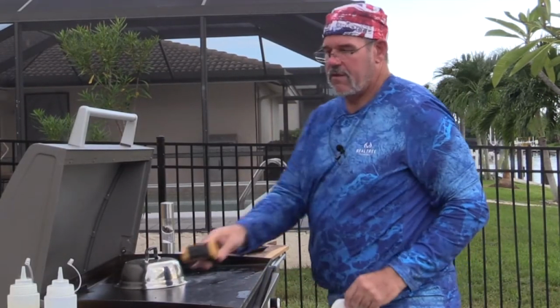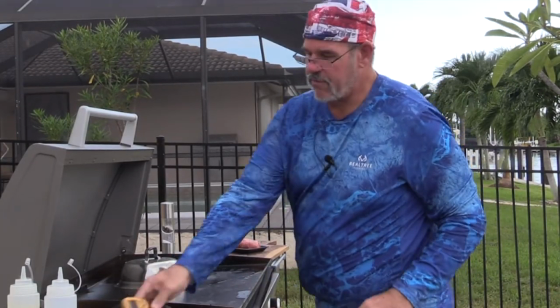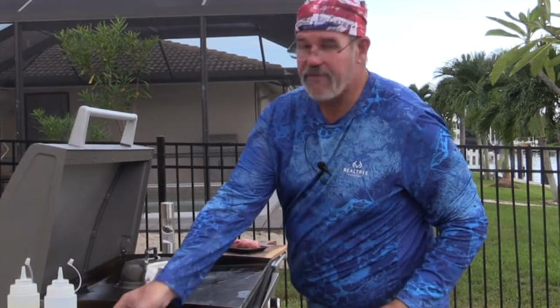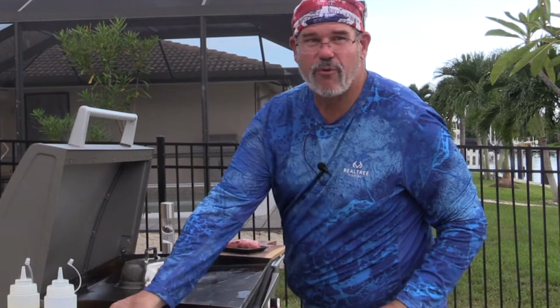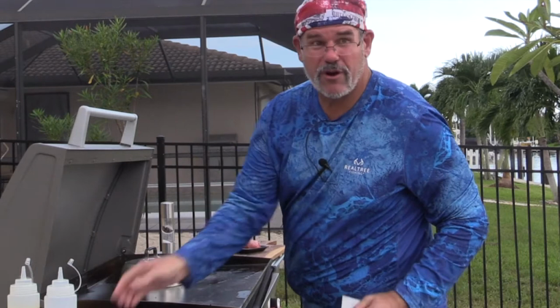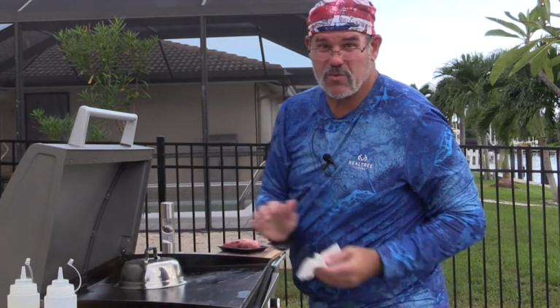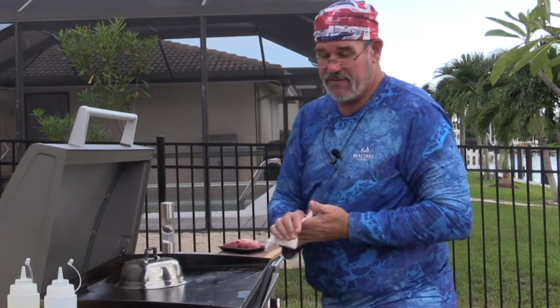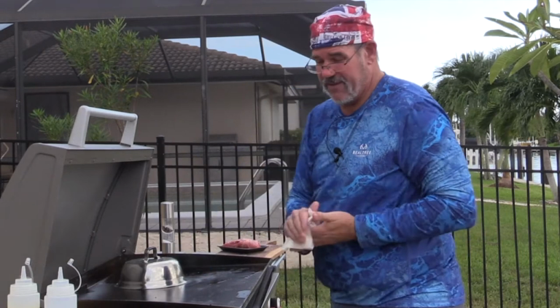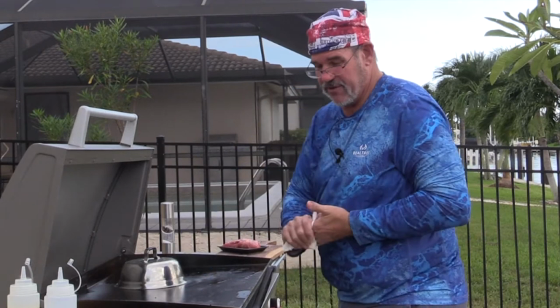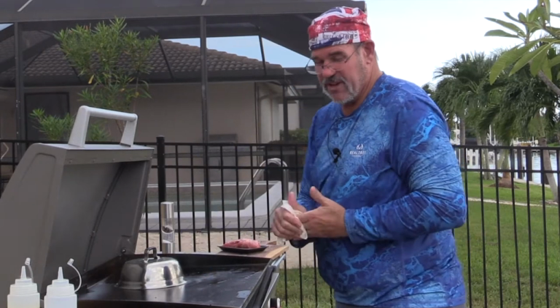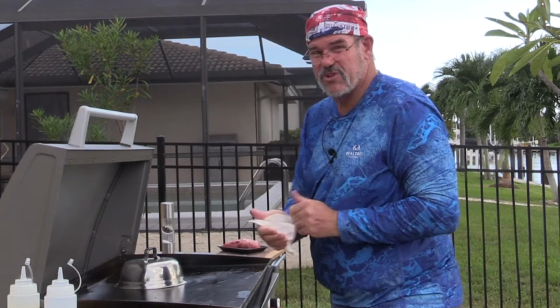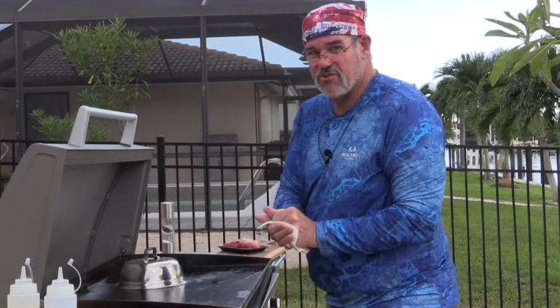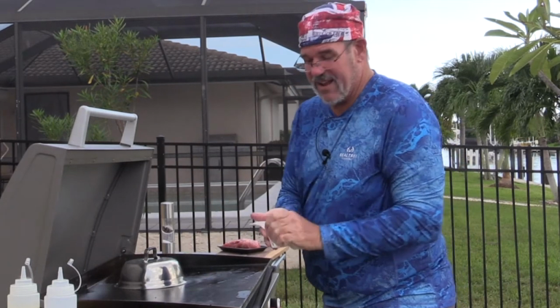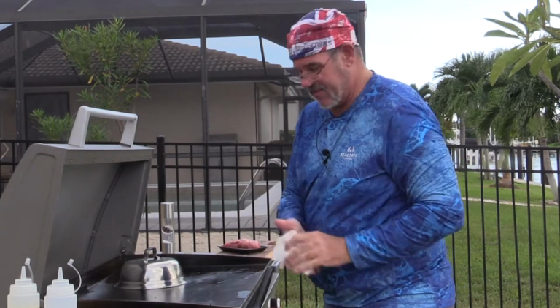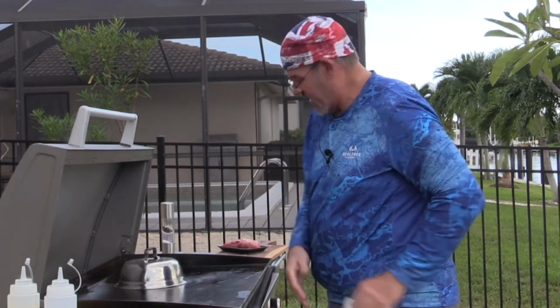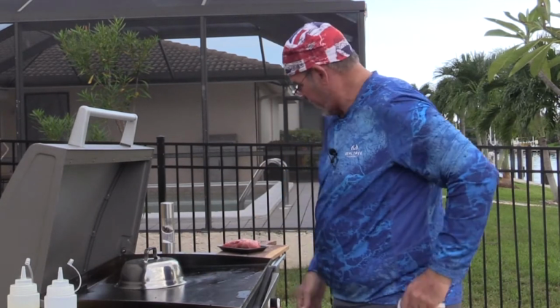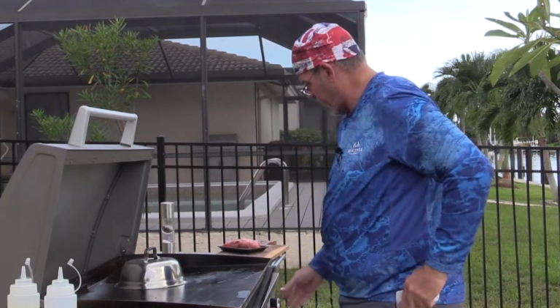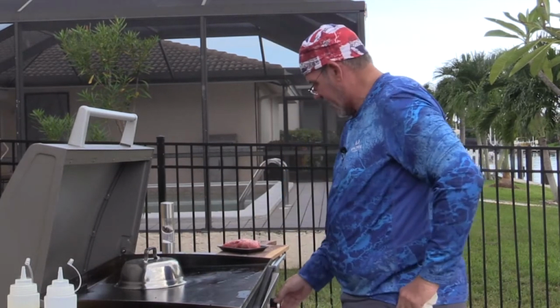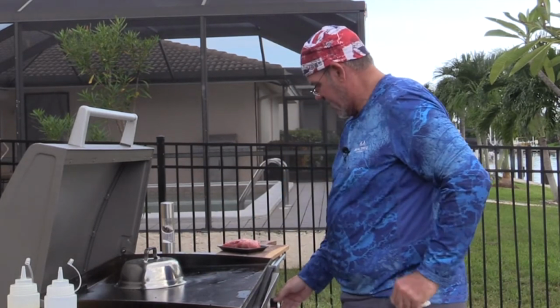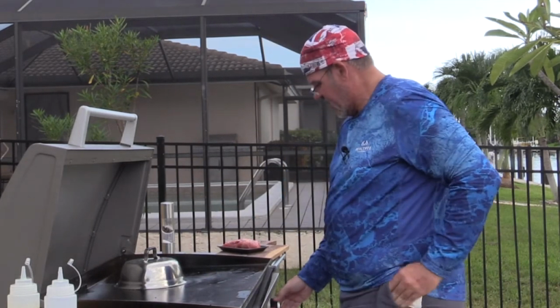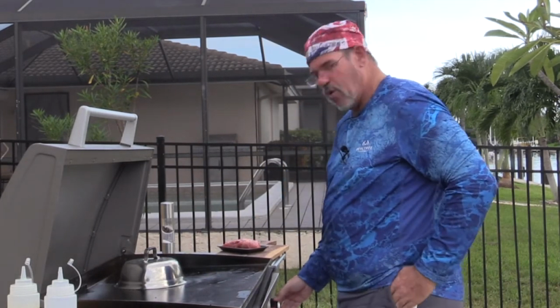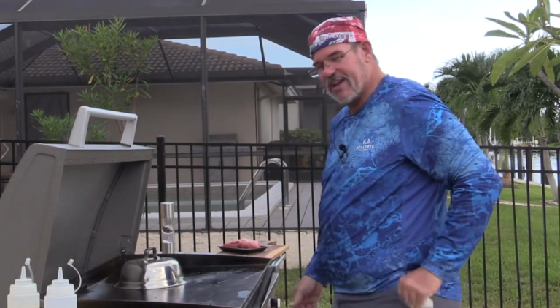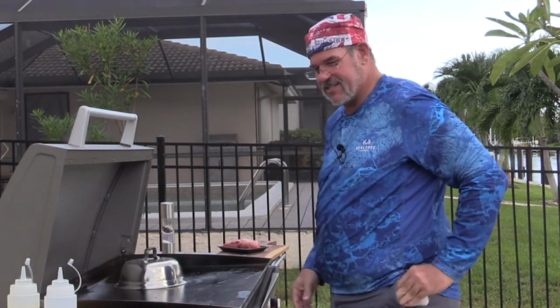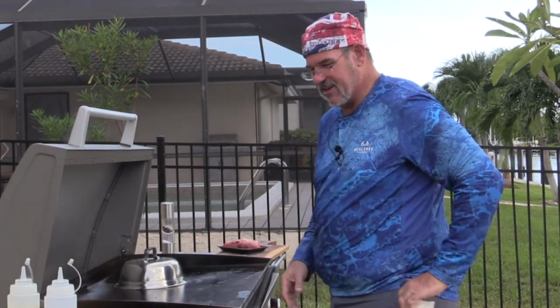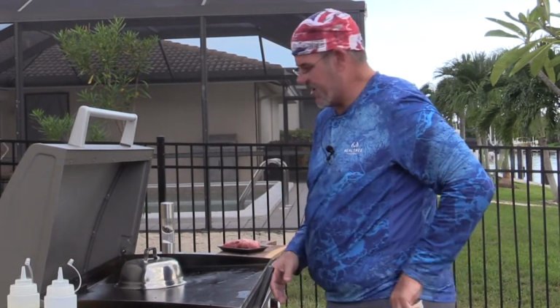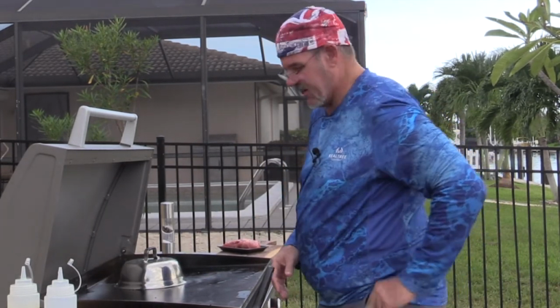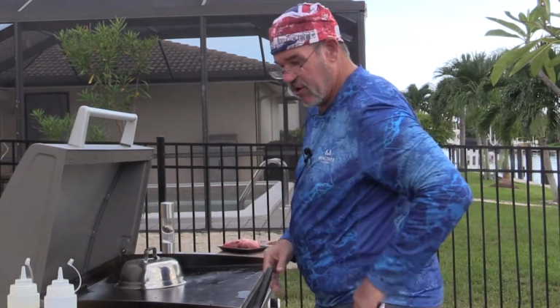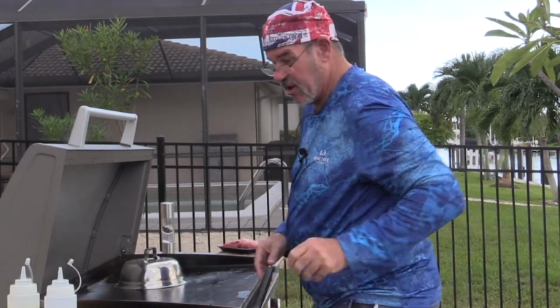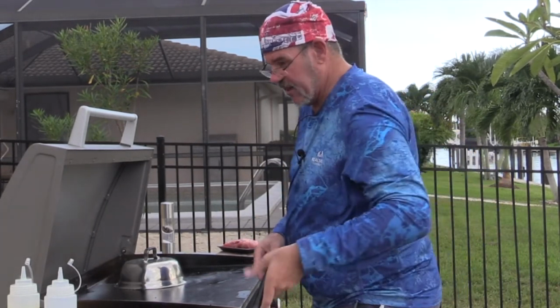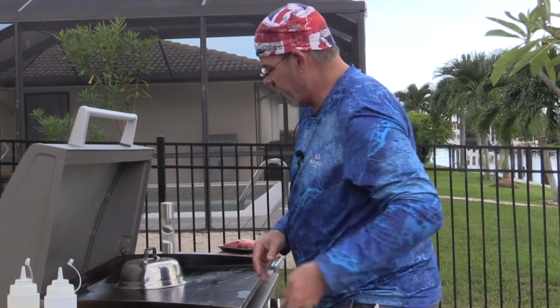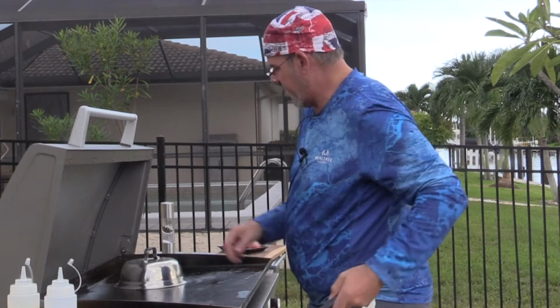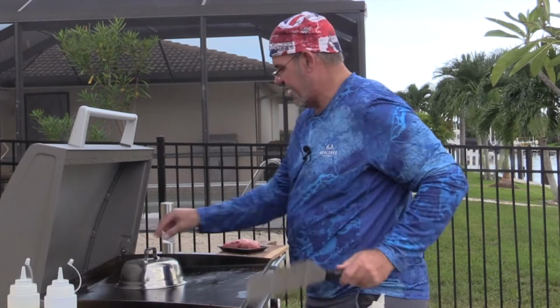We're at 425 degrees, which is great. That's going to help us with that quick sear. I'm actually going to turn it up a little bit higher.